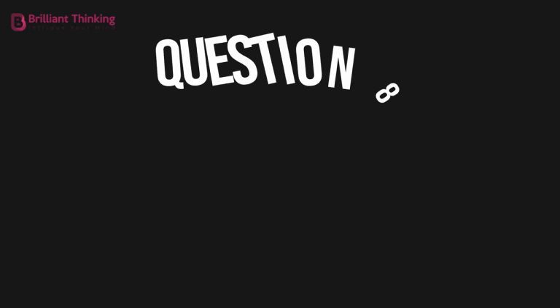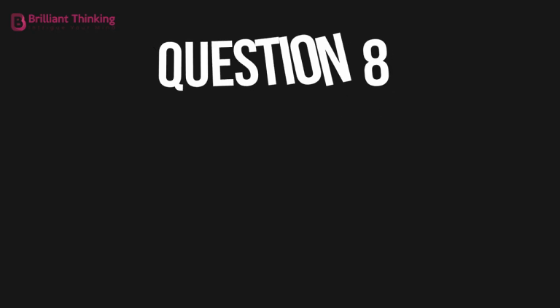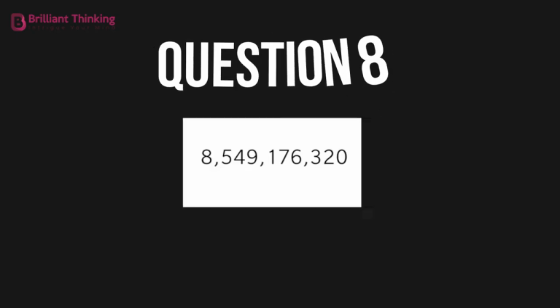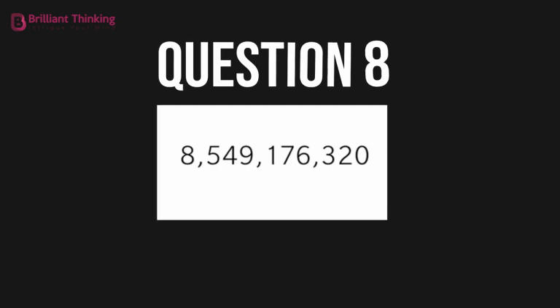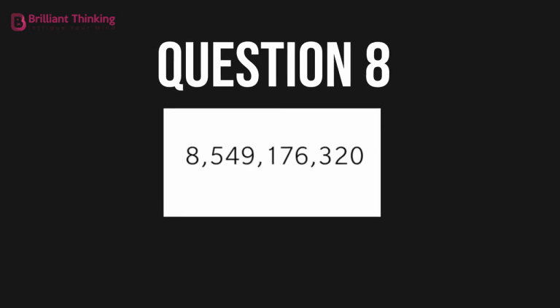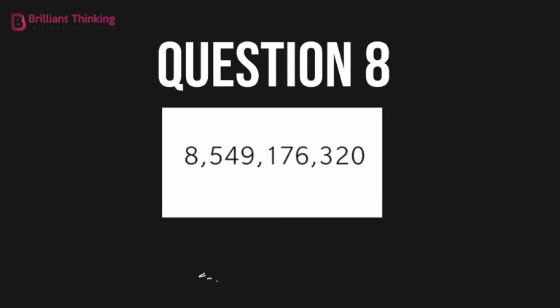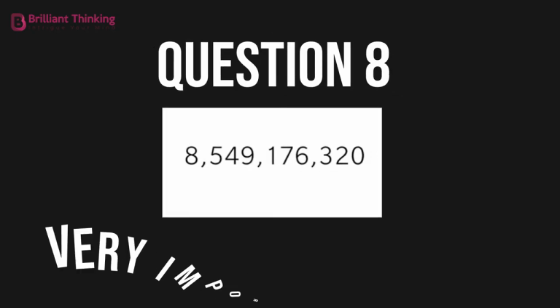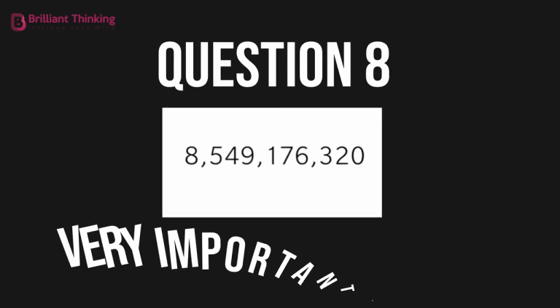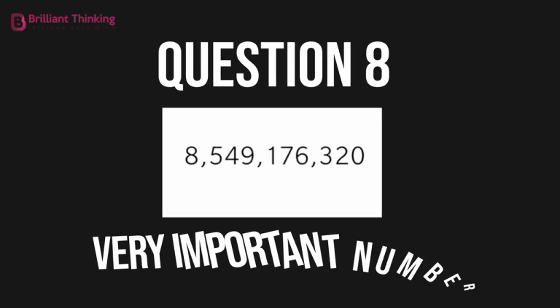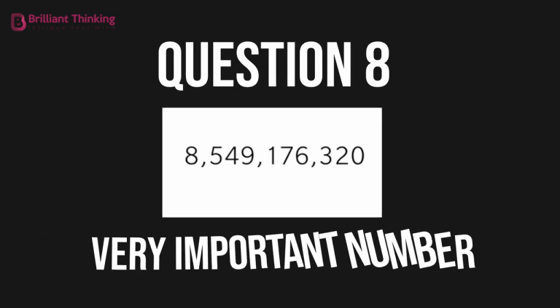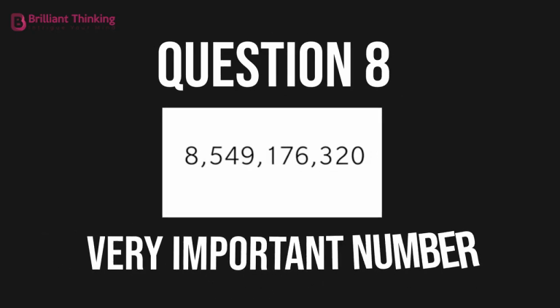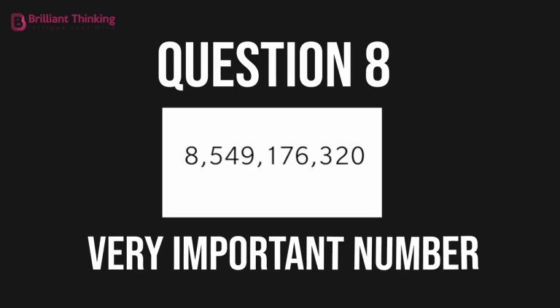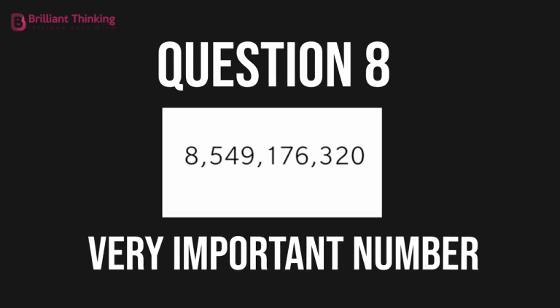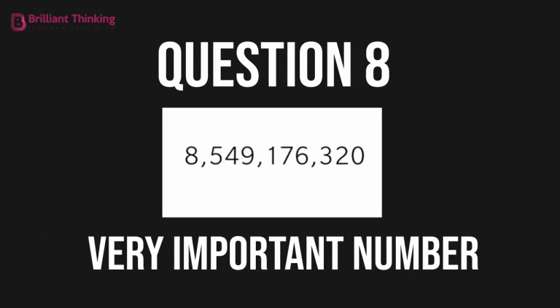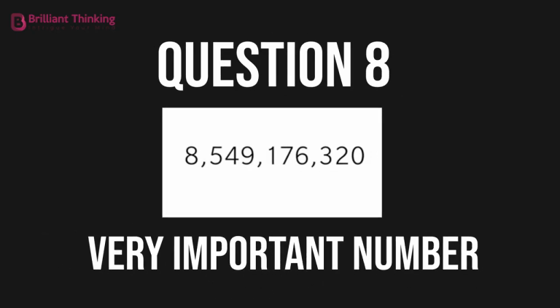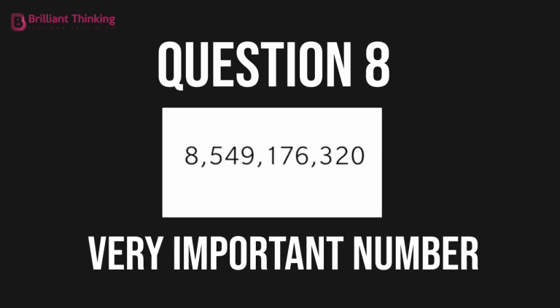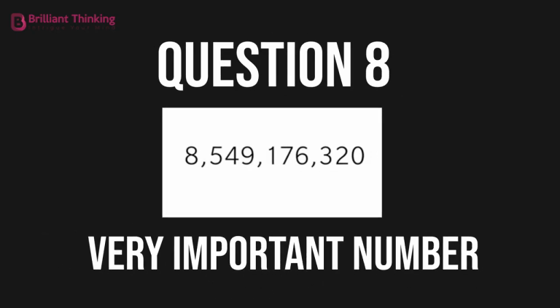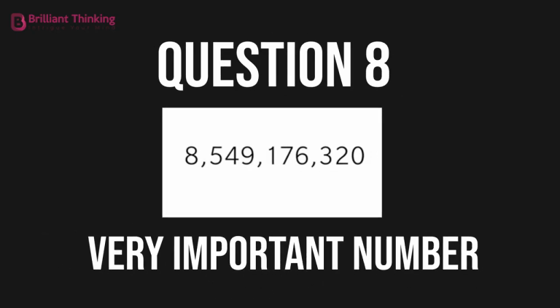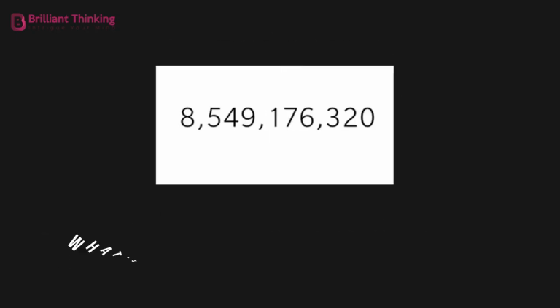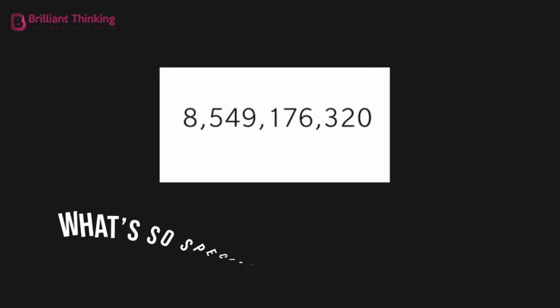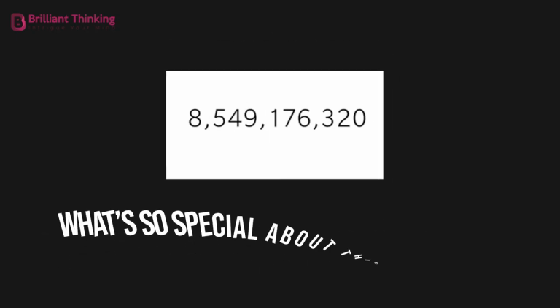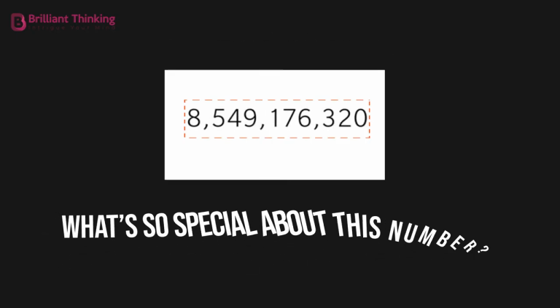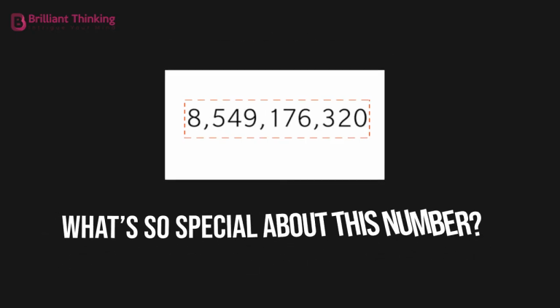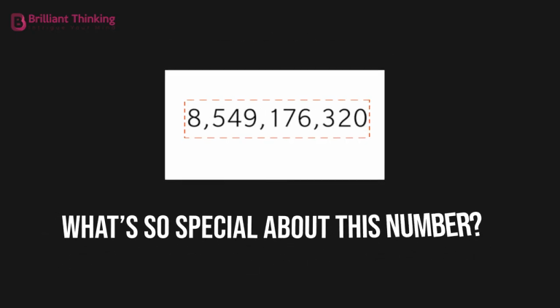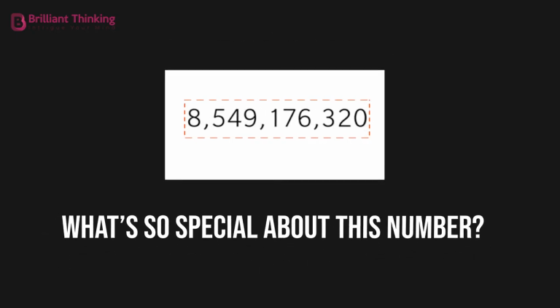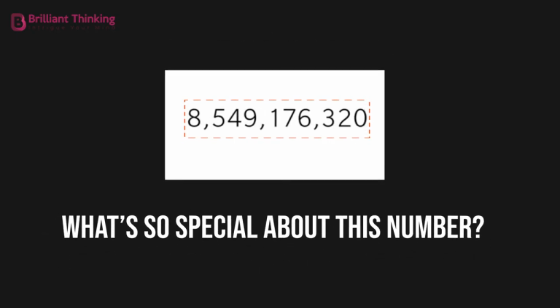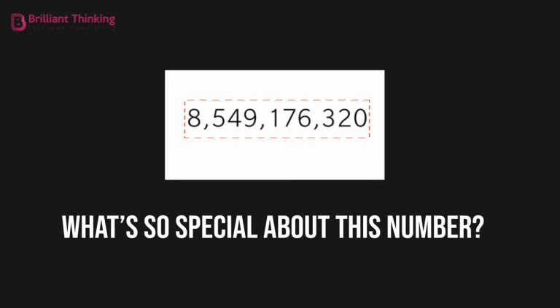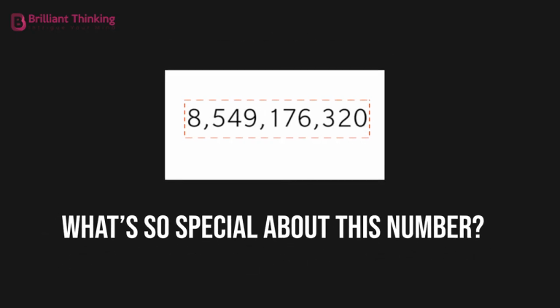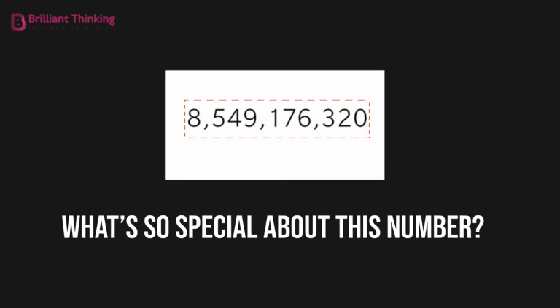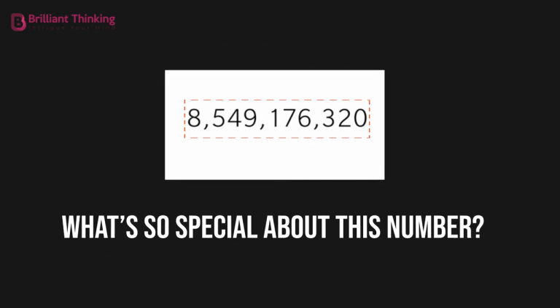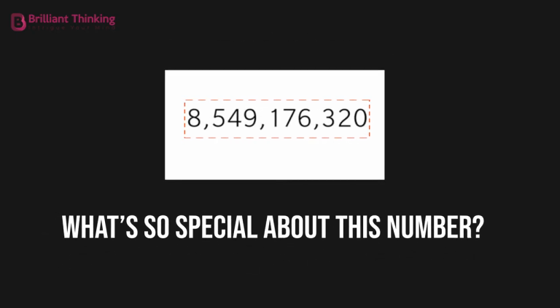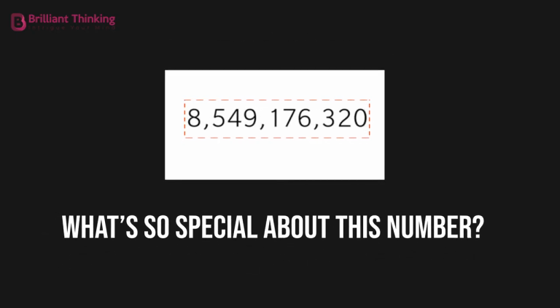Question 8: Very important number. What's so special about this number?